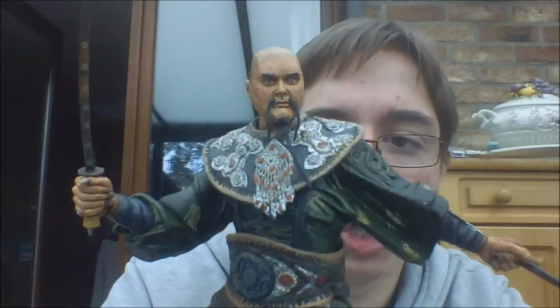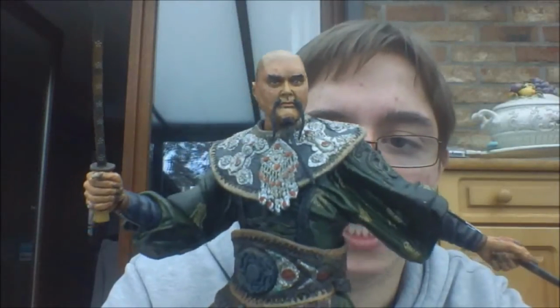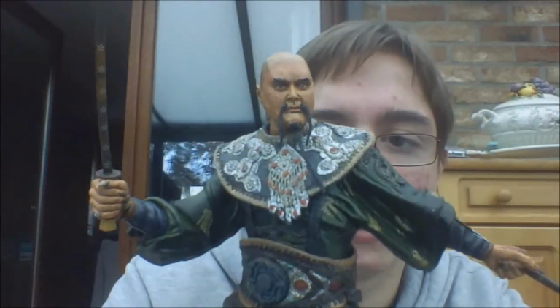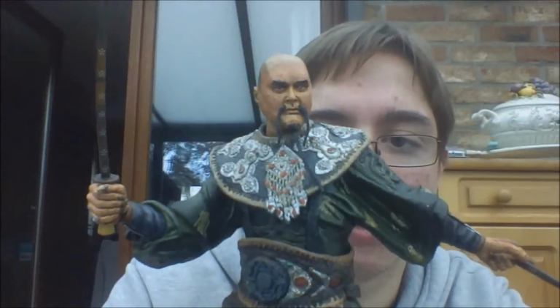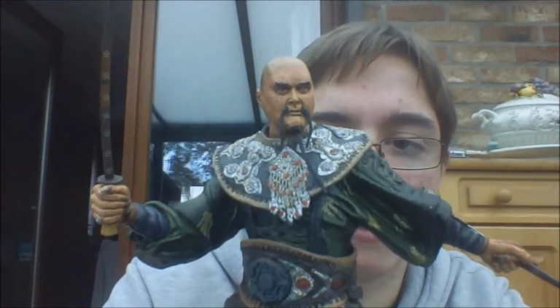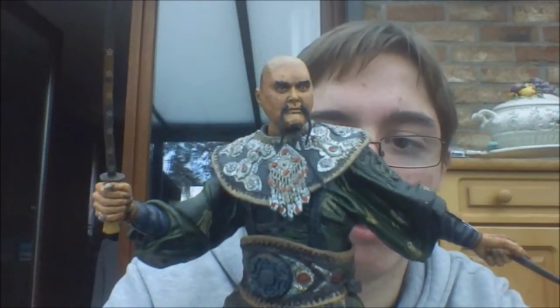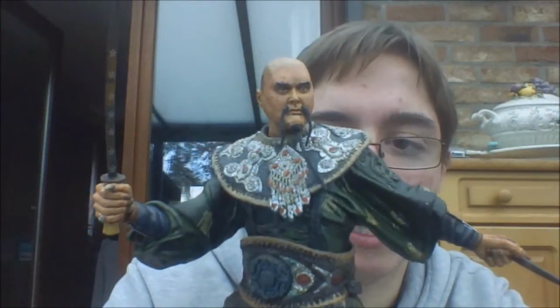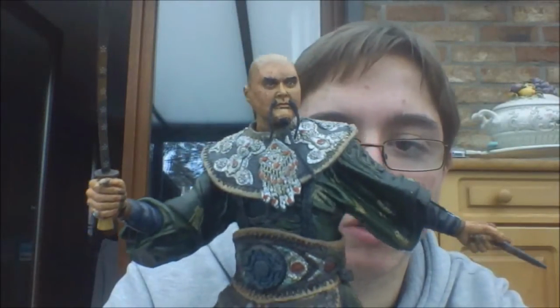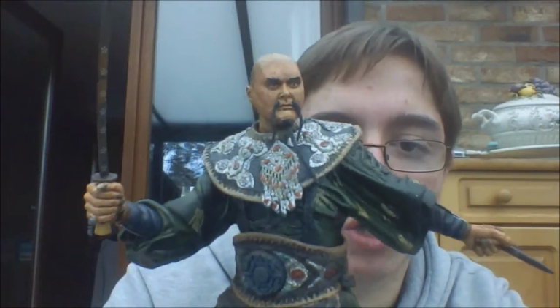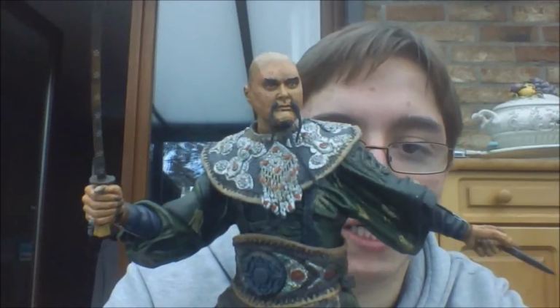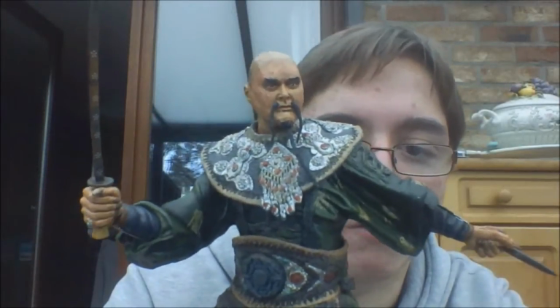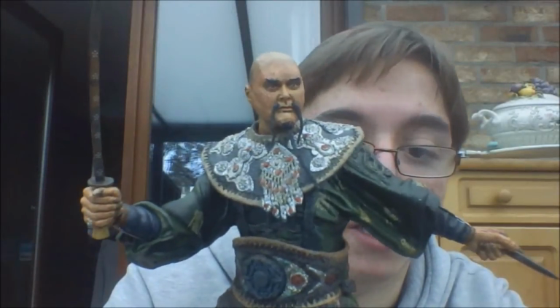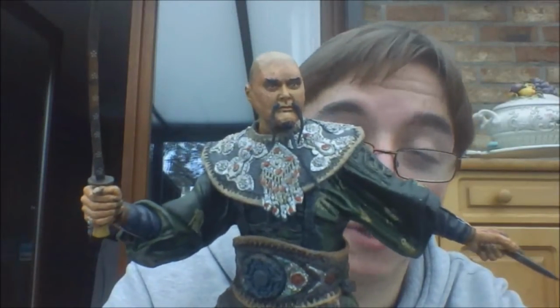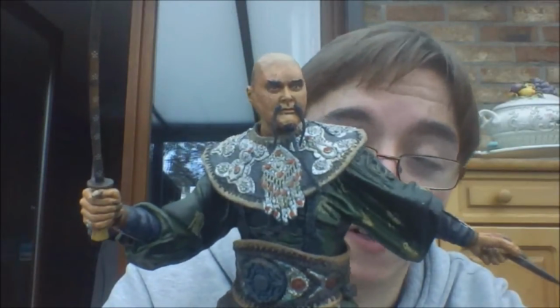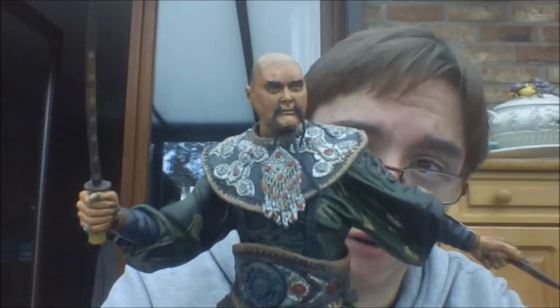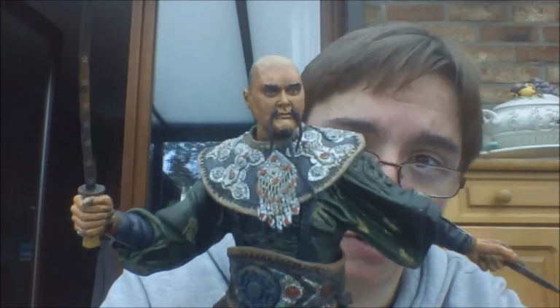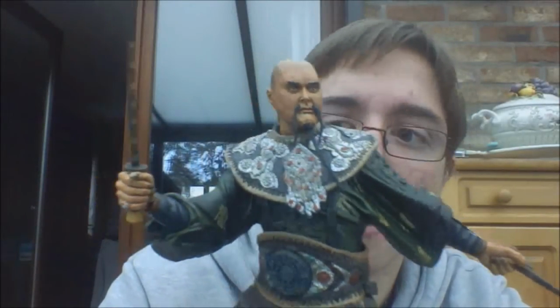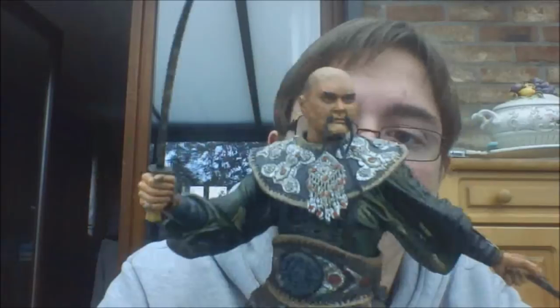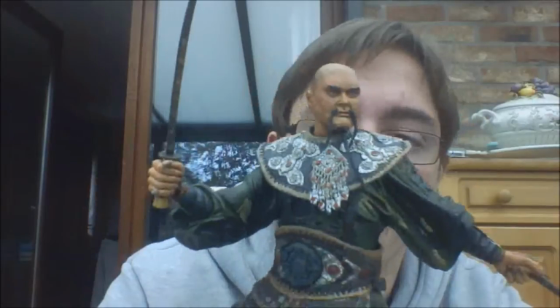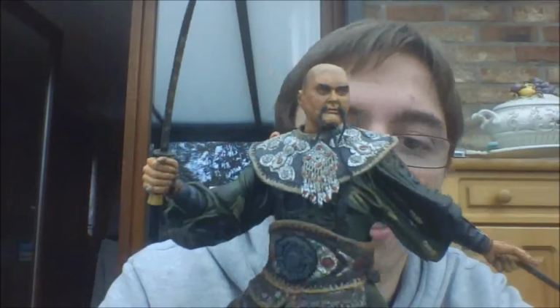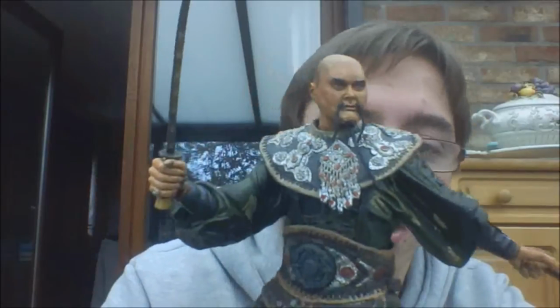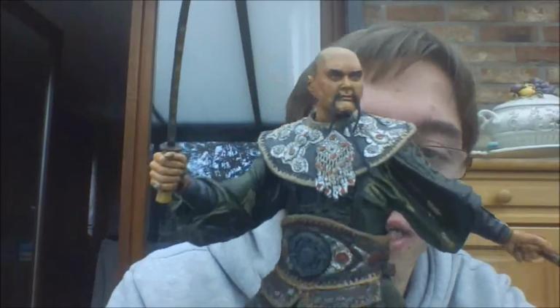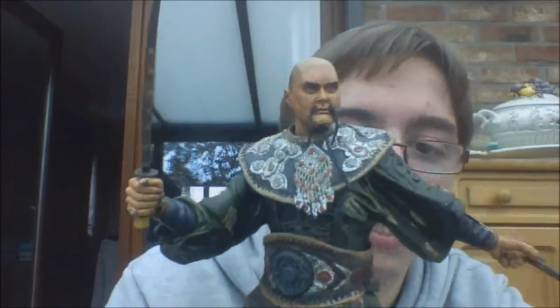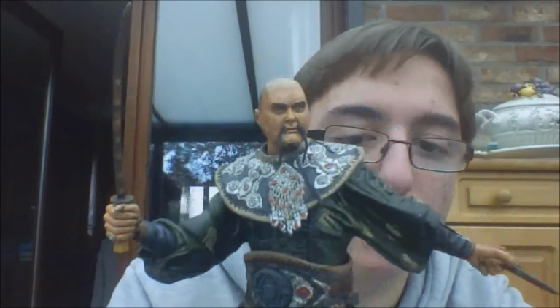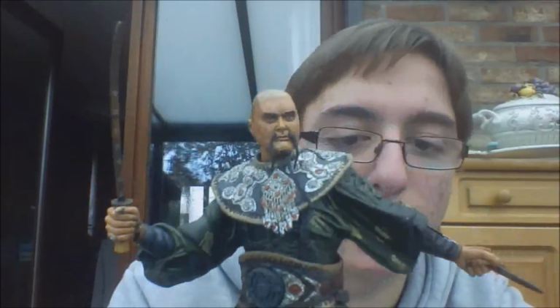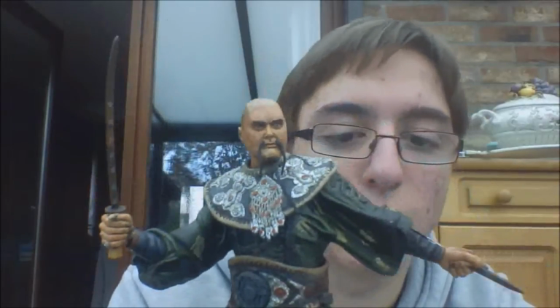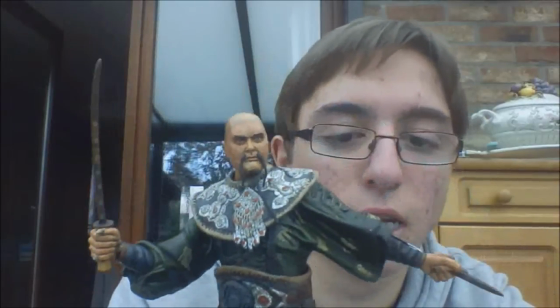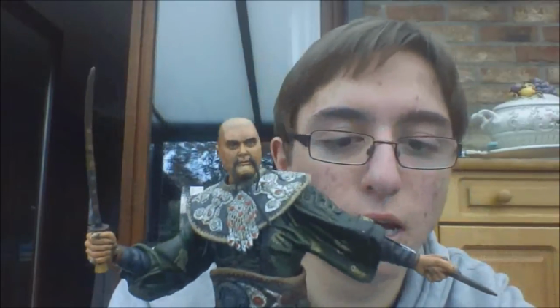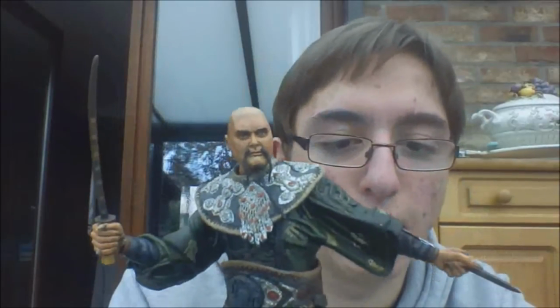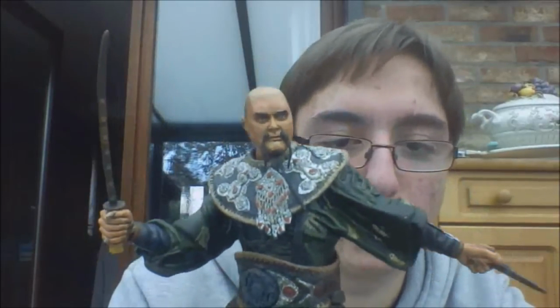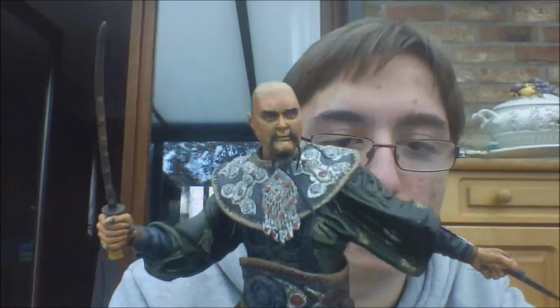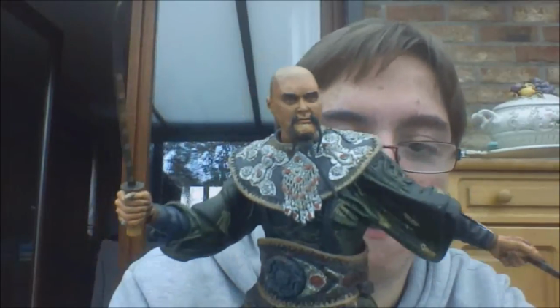Hope you guys enjoyed. I will be back with some more NECA Pirates of the Caribbean figure reviews. Until then, keep collecting and bye!